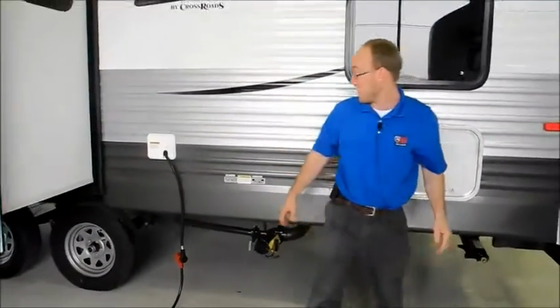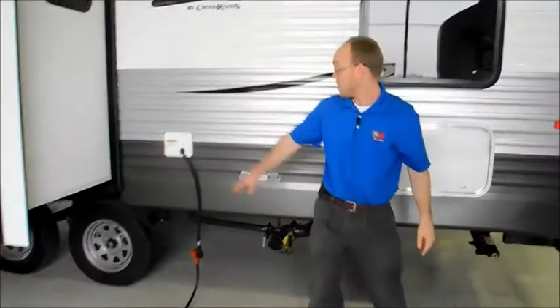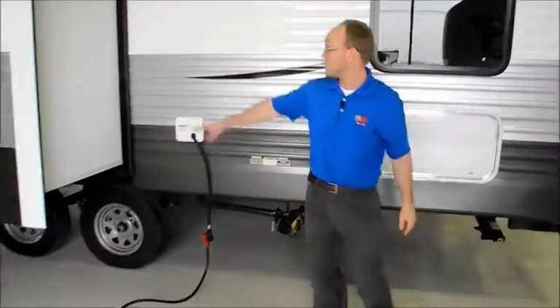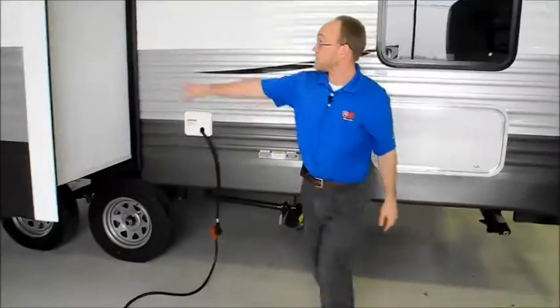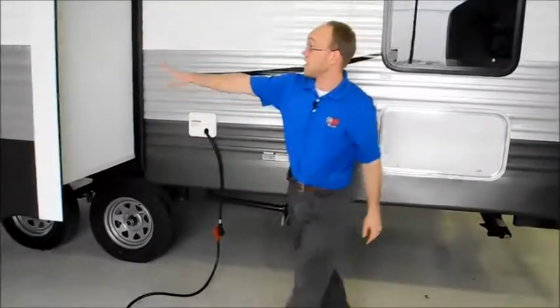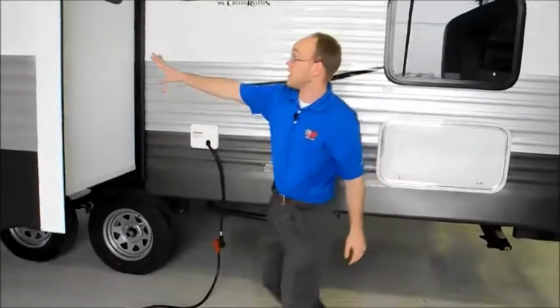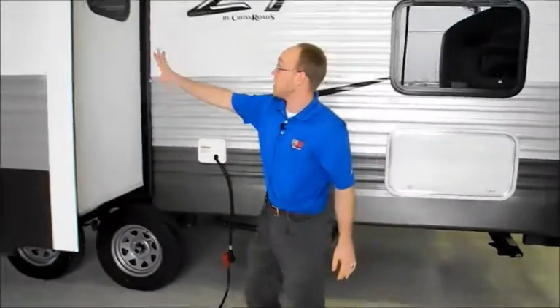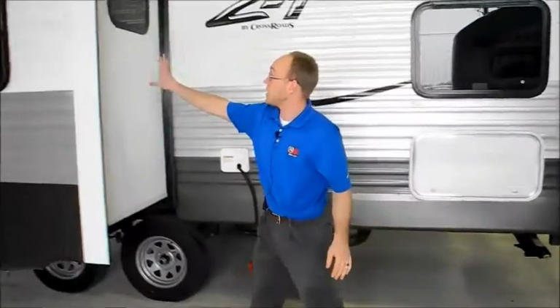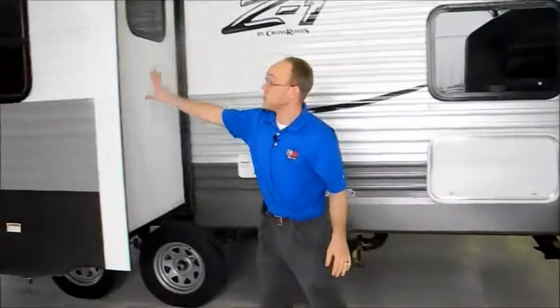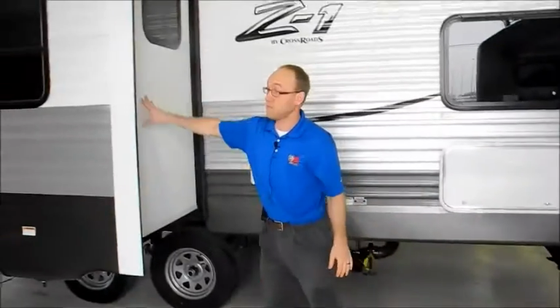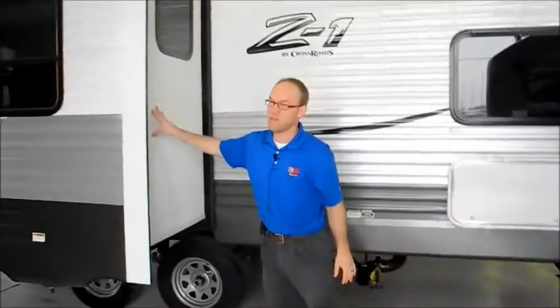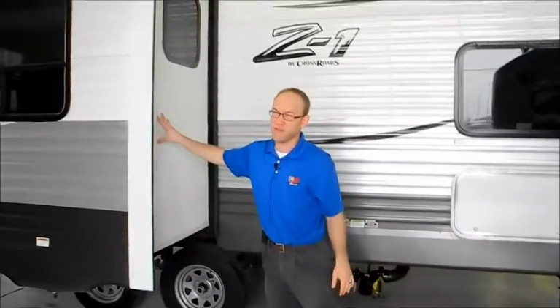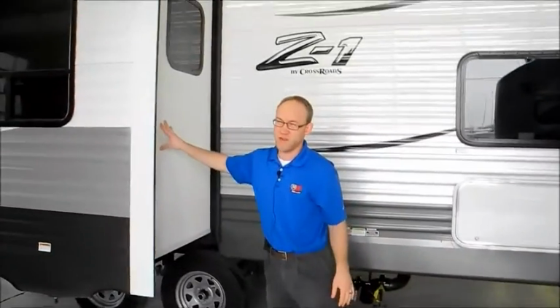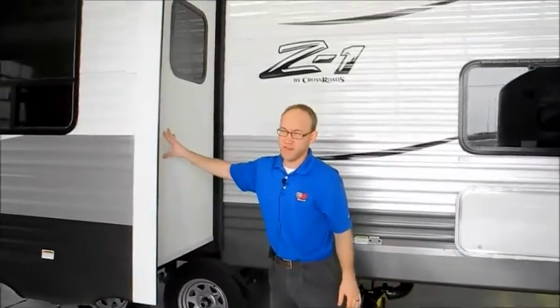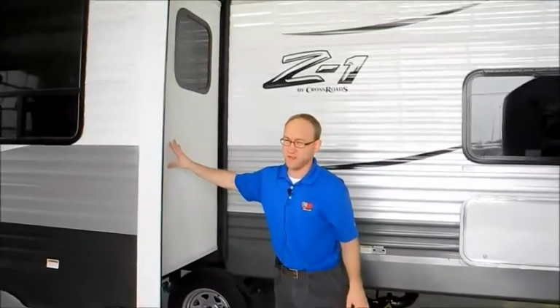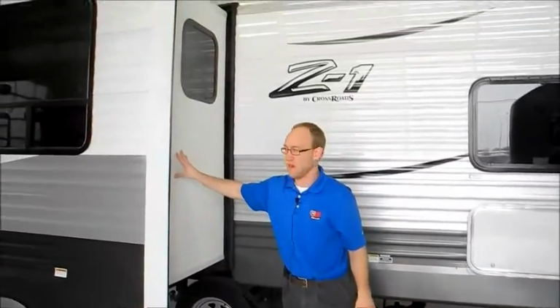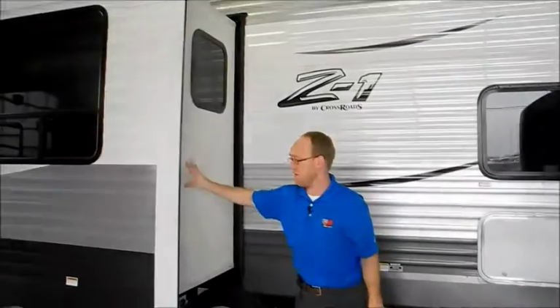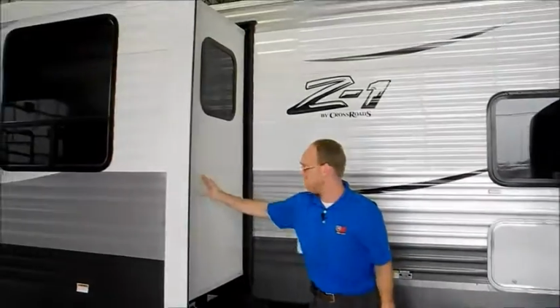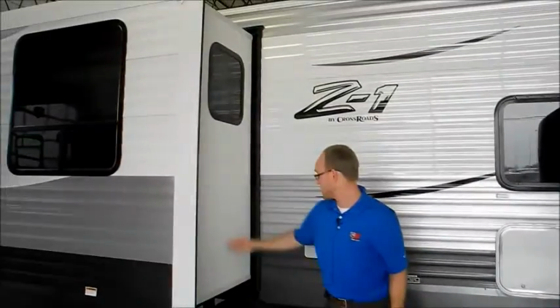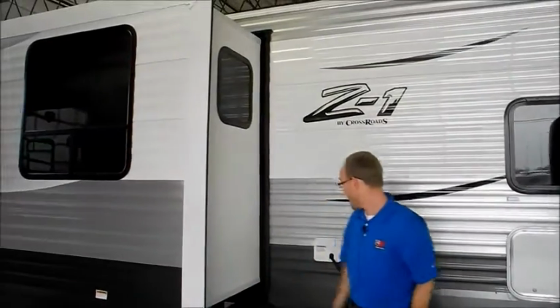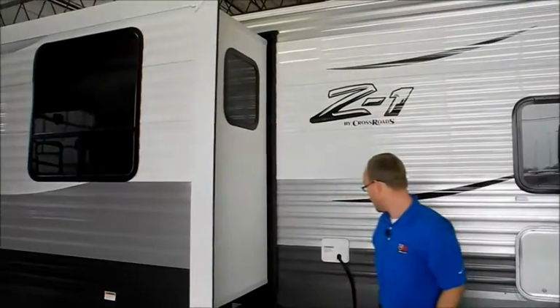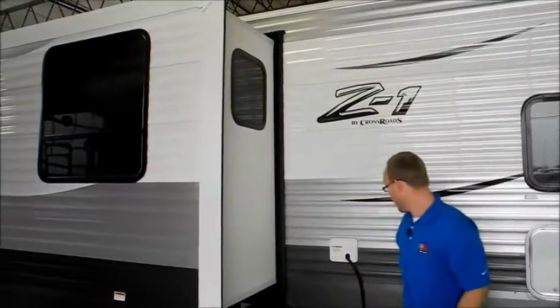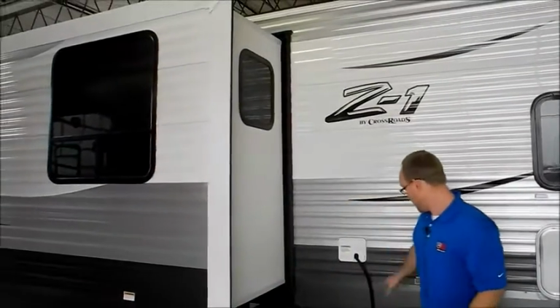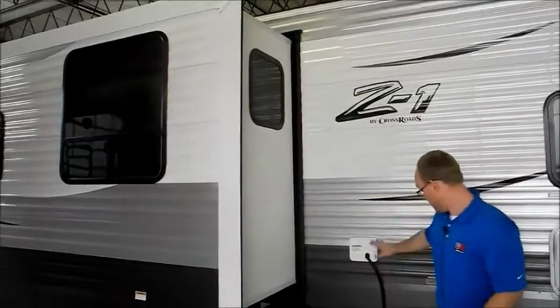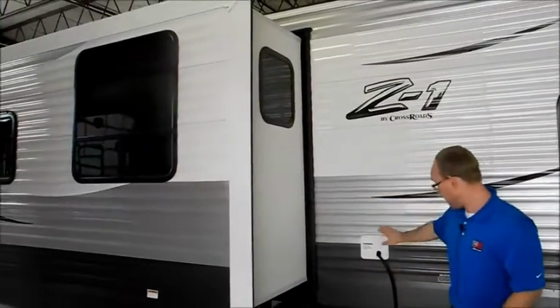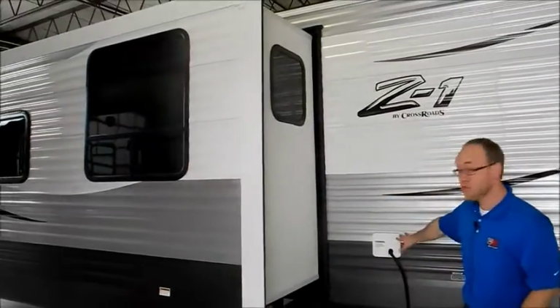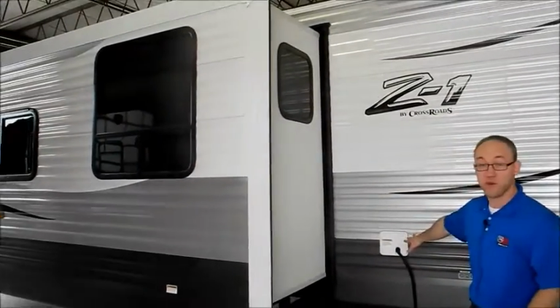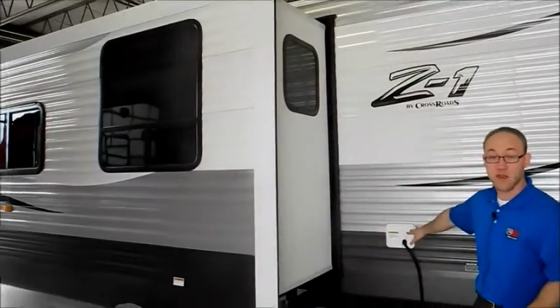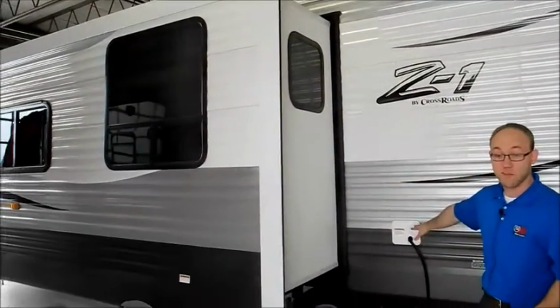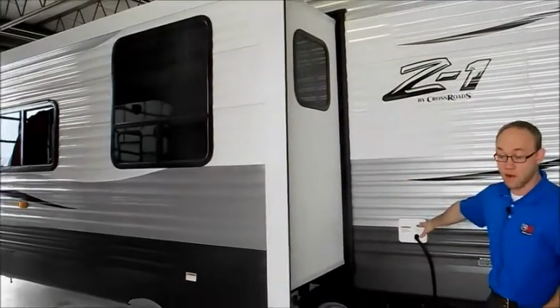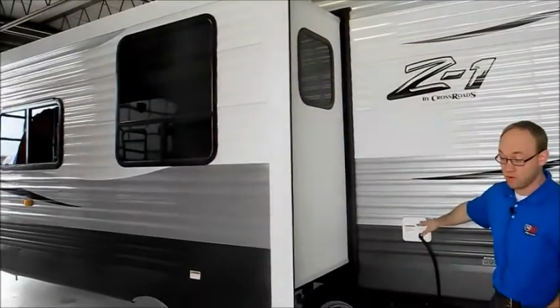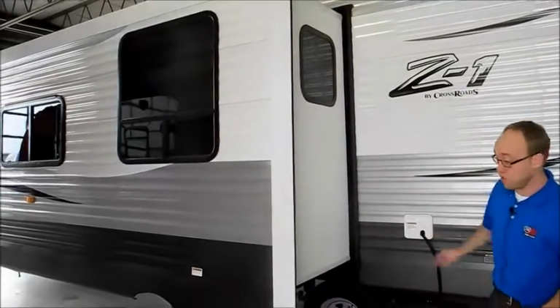There's even more storage on here. For a bunkhouse travel trailer, this is about as much storage as I've seen on any comparable trailer. There's a big deep slide-out — about a three to three-and-a-half foot slide. You do have a 30-amp power cord.